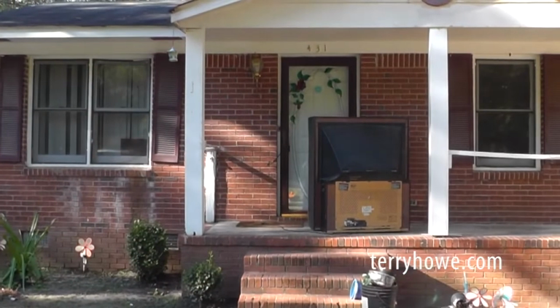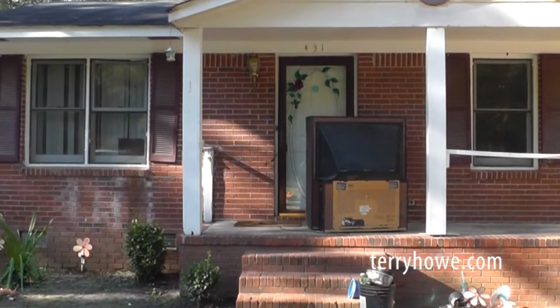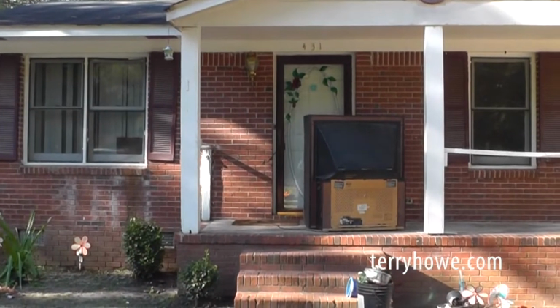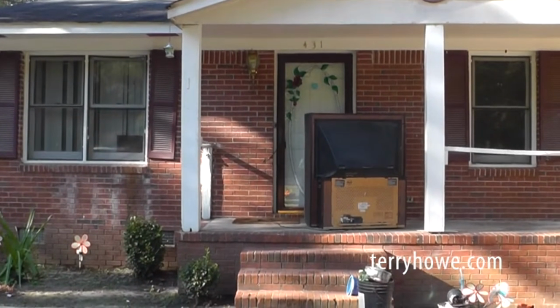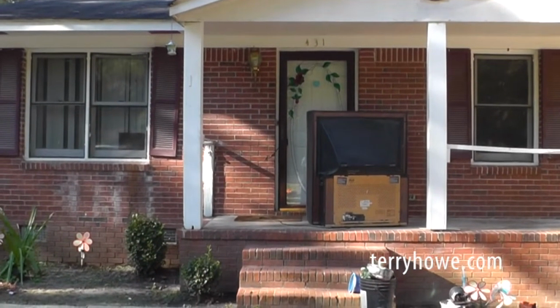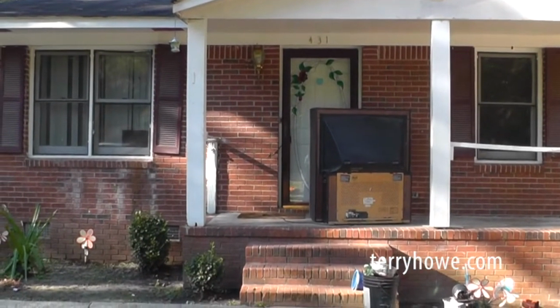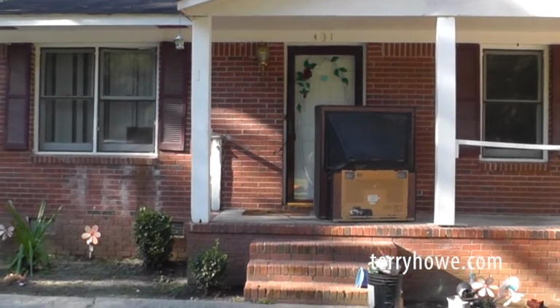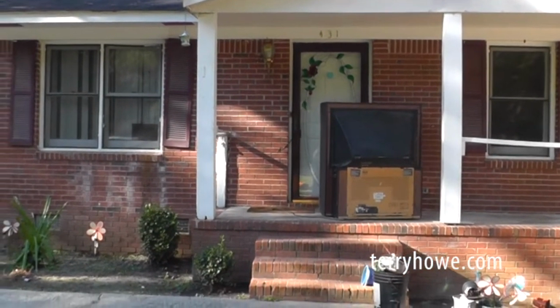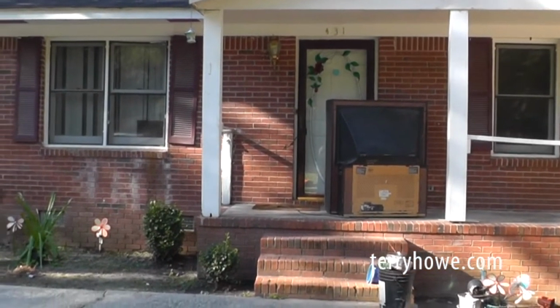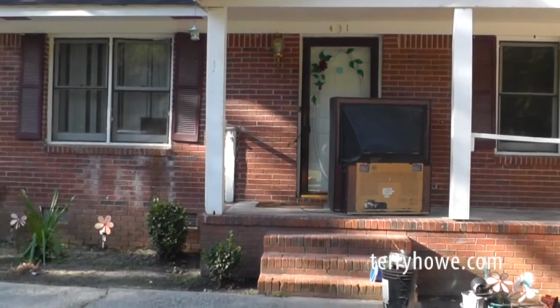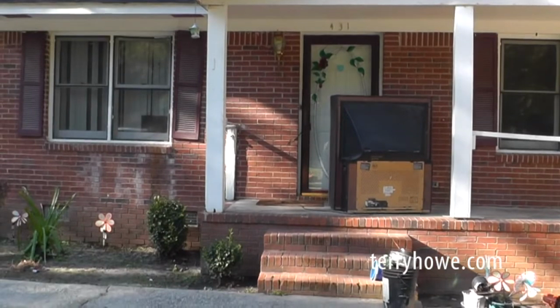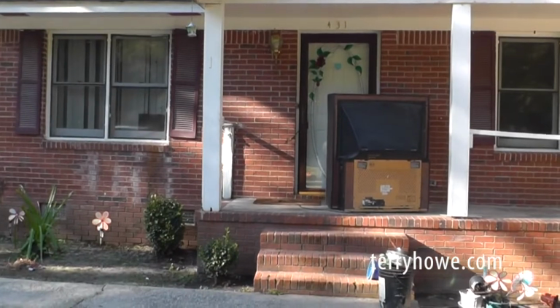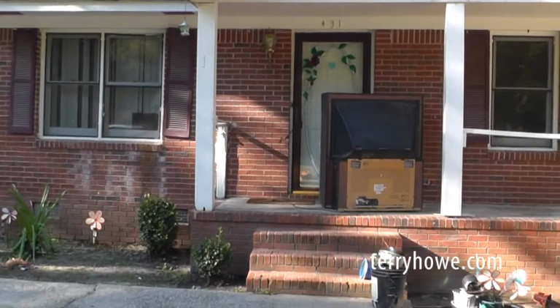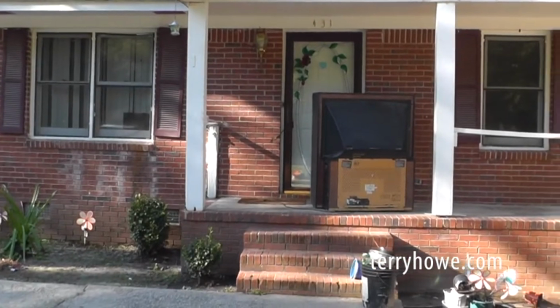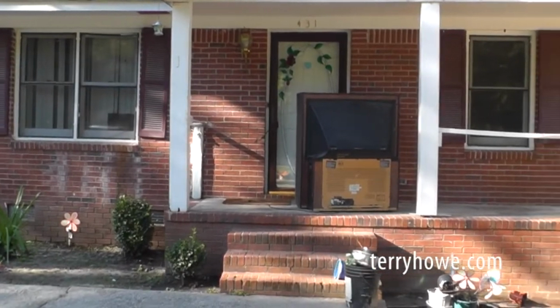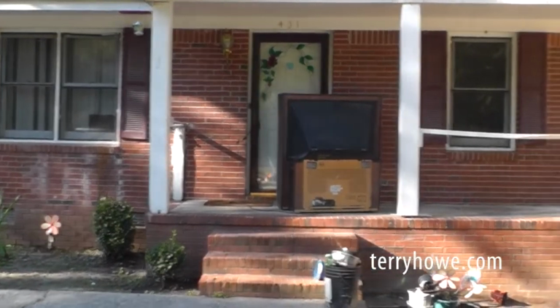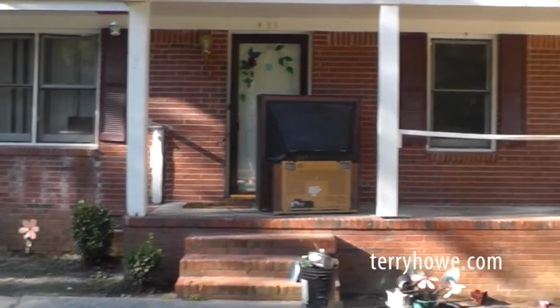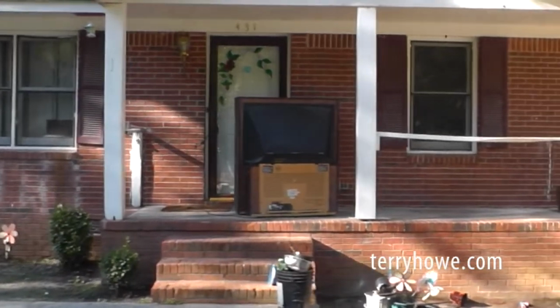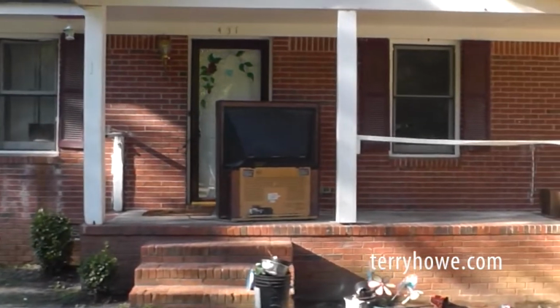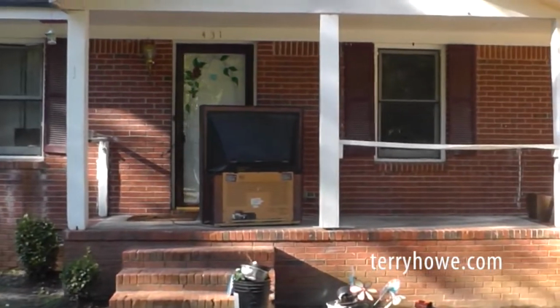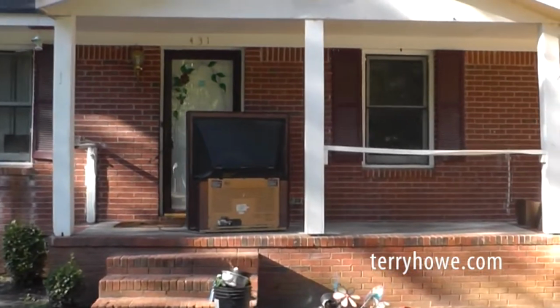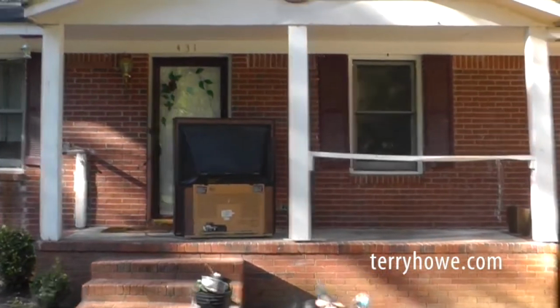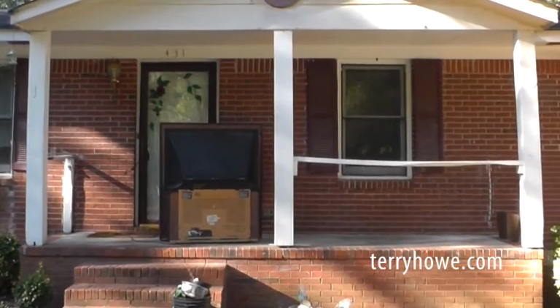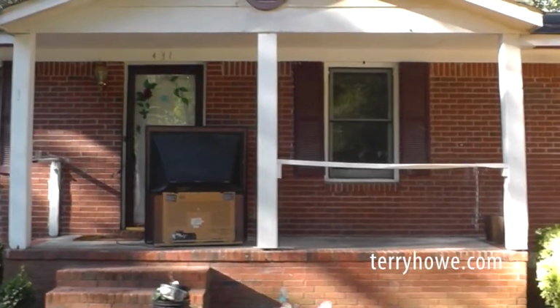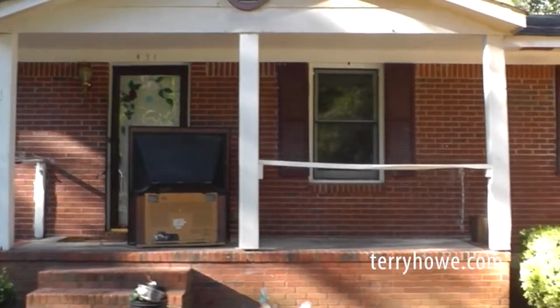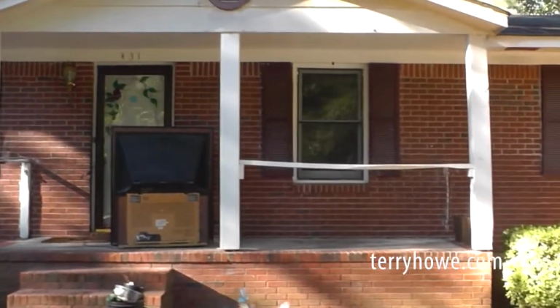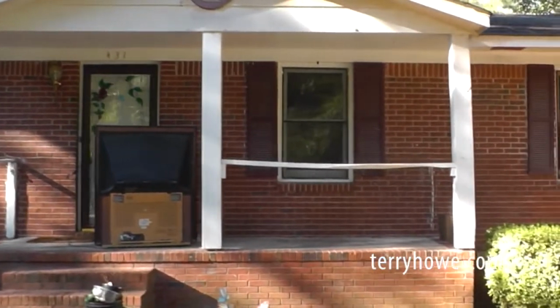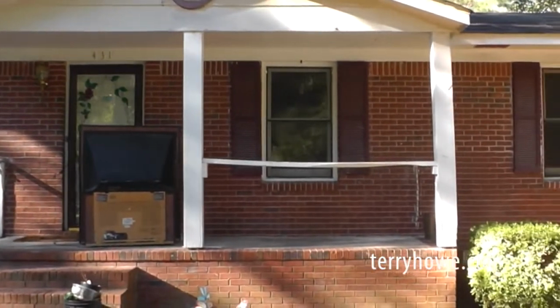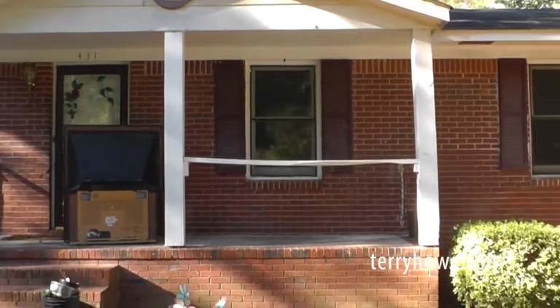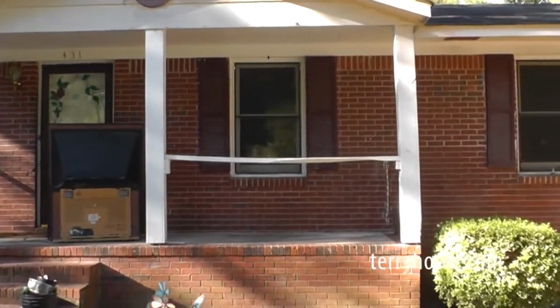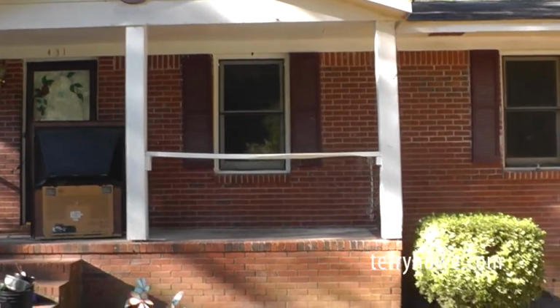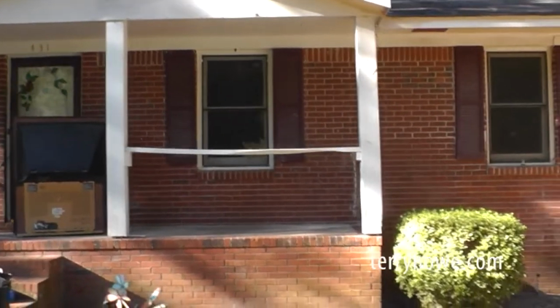Other than that, the house feels pretty solid except for that bathroom floor that I saw. I'm outside now. There's a TV on the front porch — I think it'll disappear, but if it's here it goes with the house.